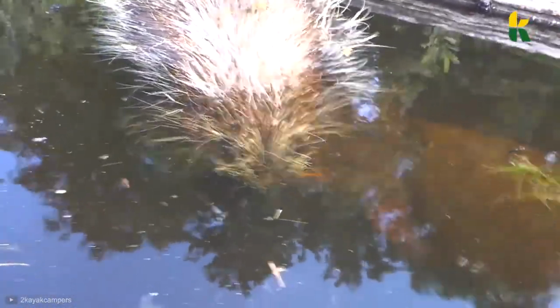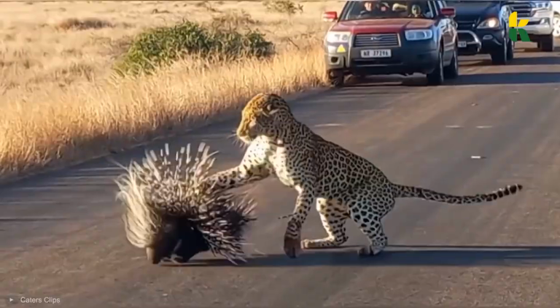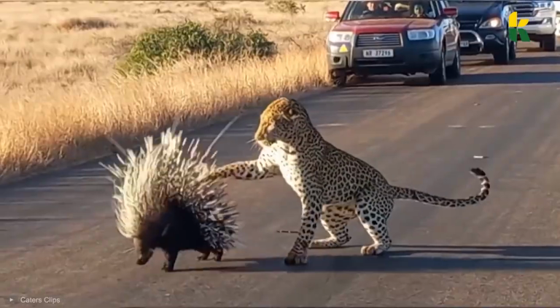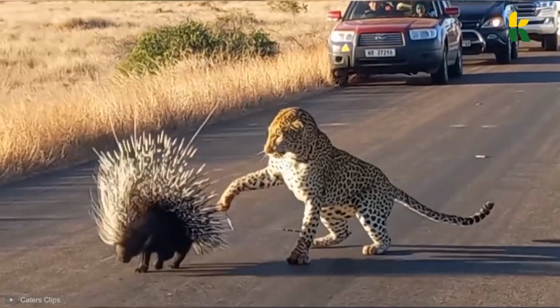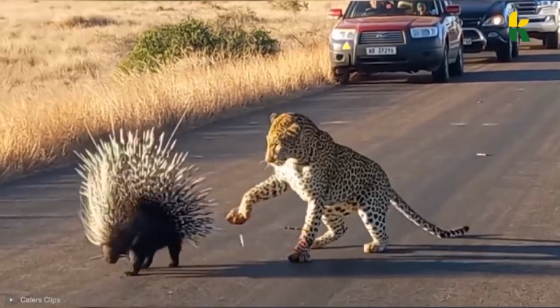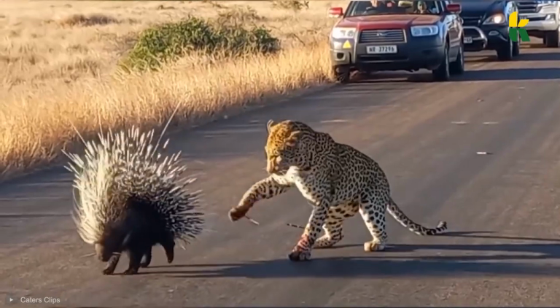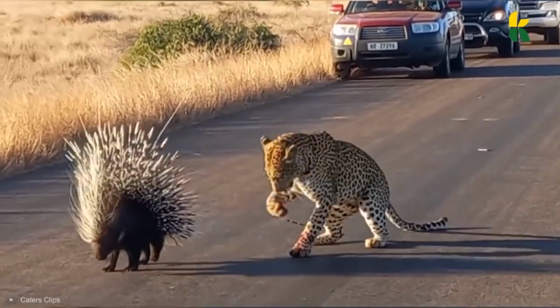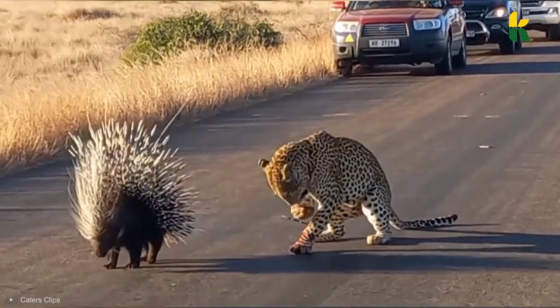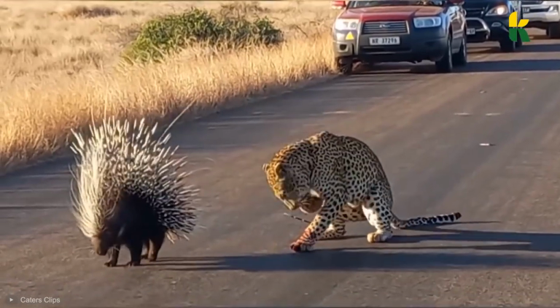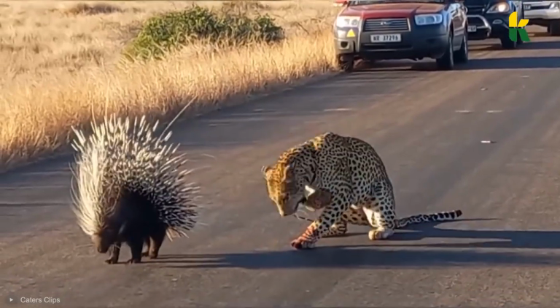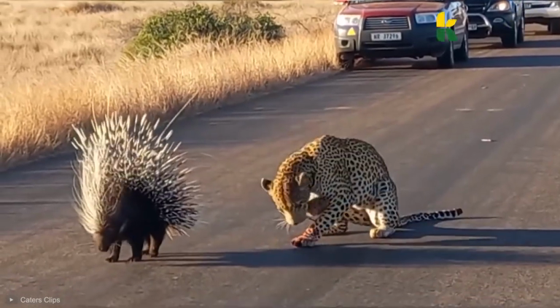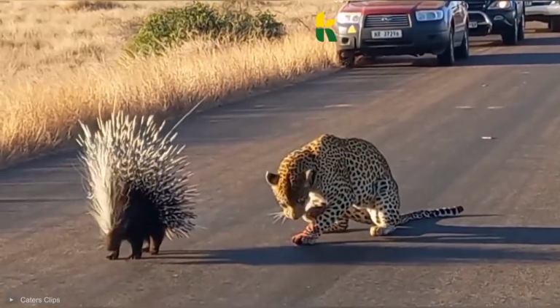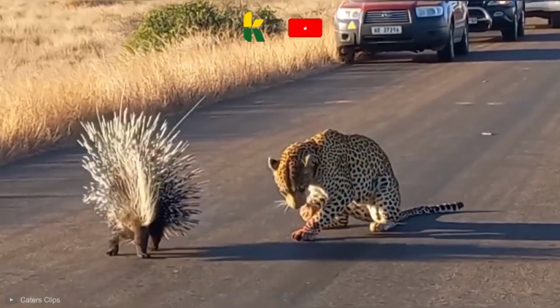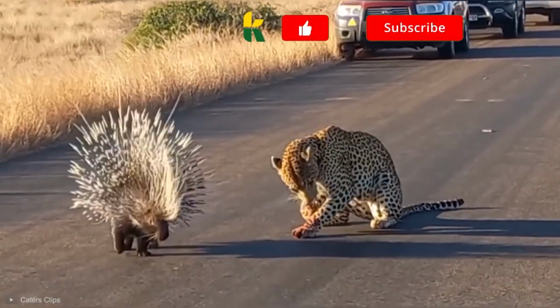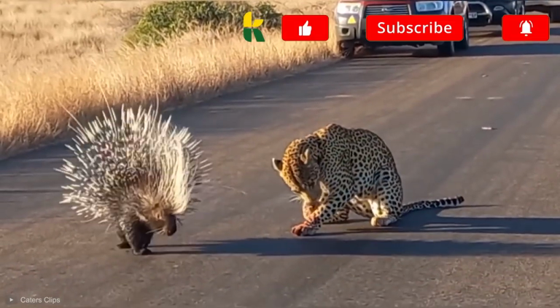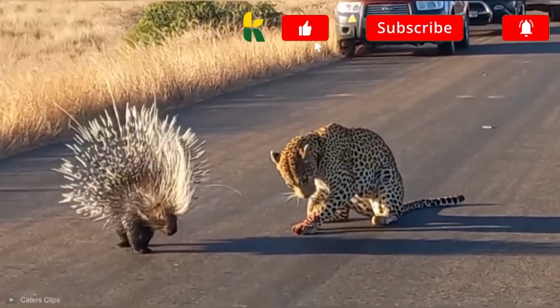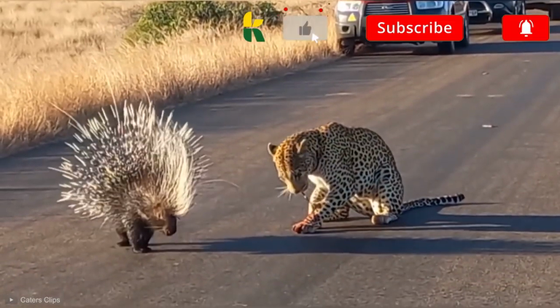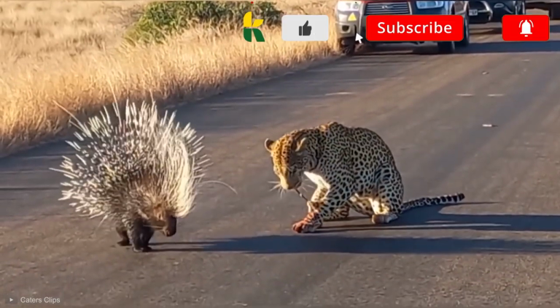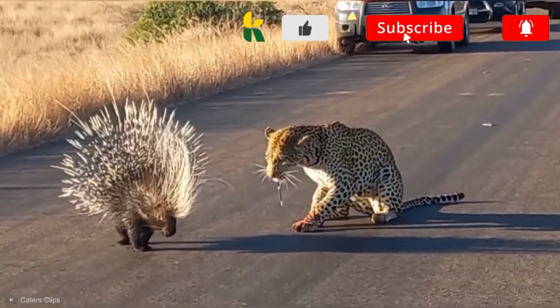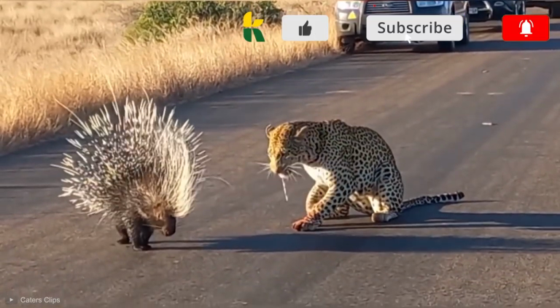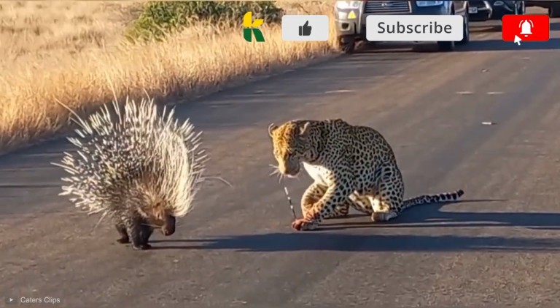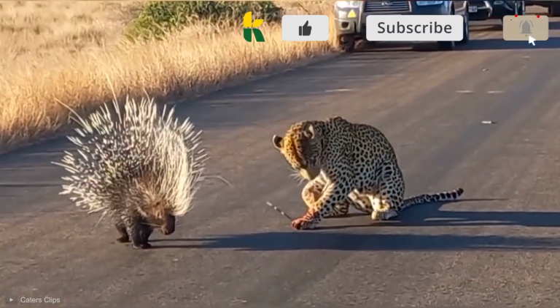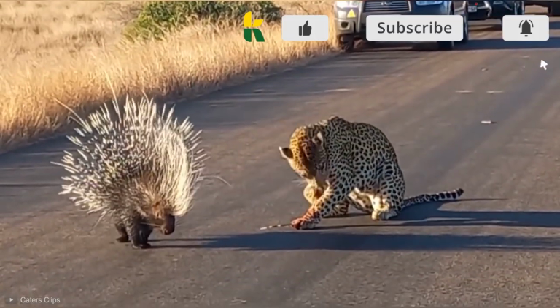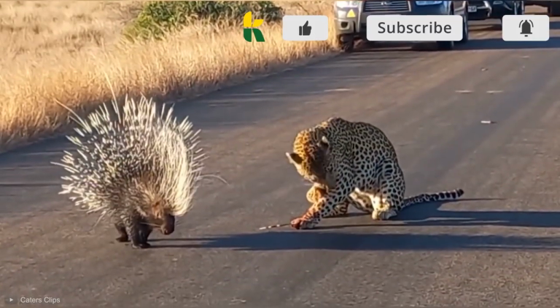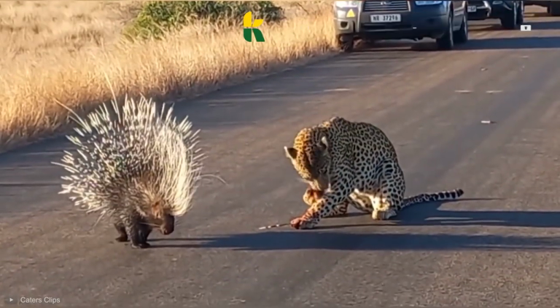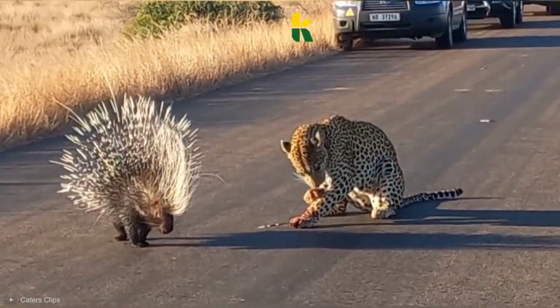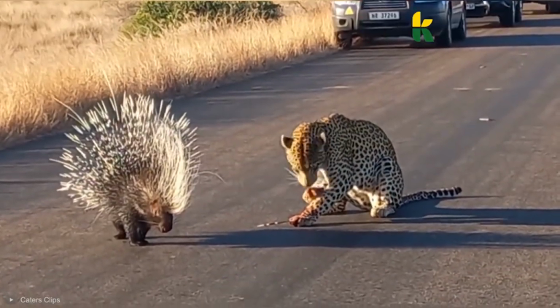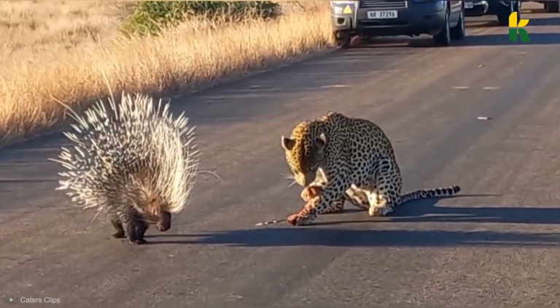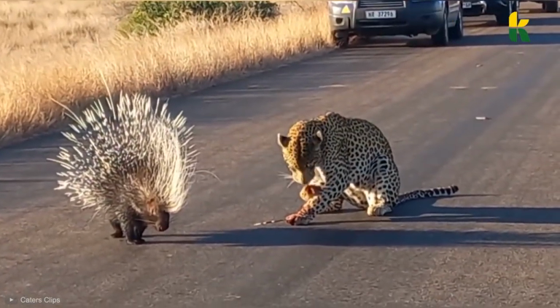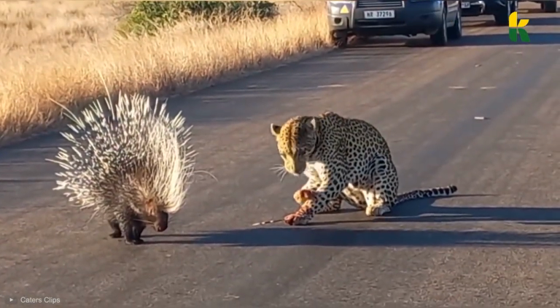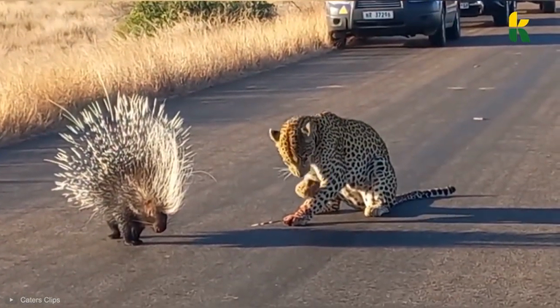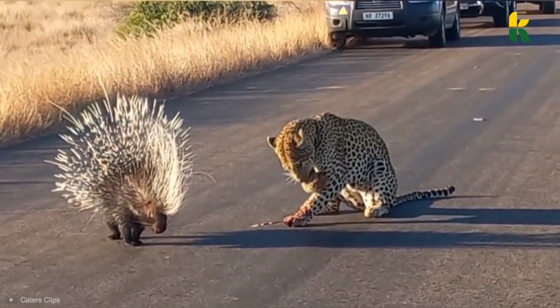However, in the majority of cases, this is what happens to anyone who attacks the mighty porcupine.